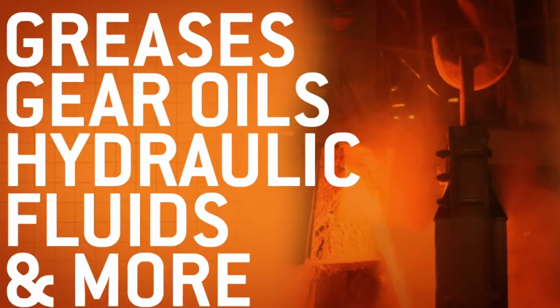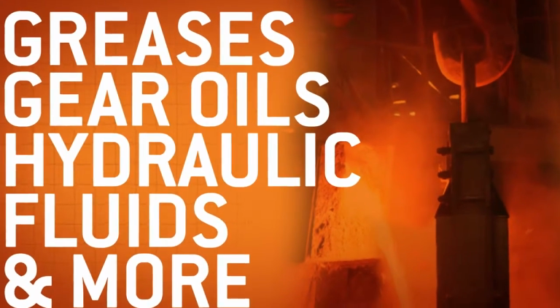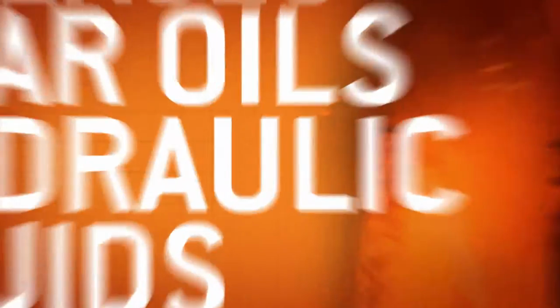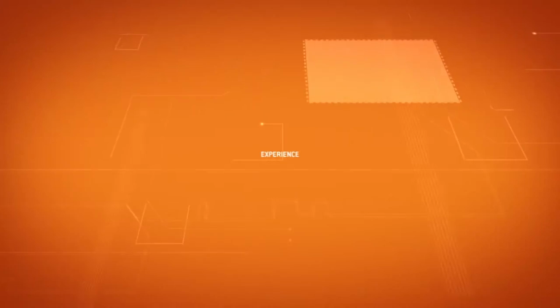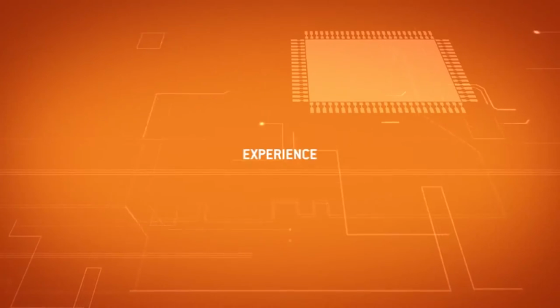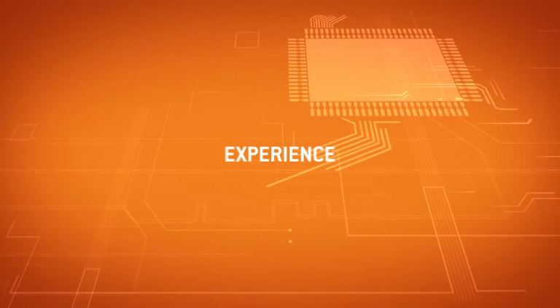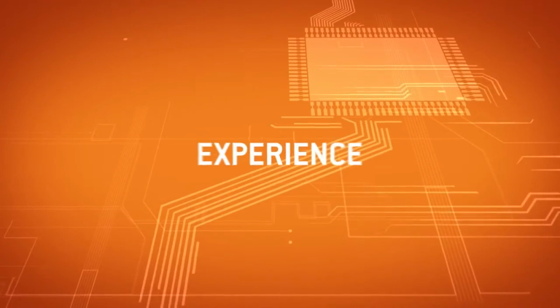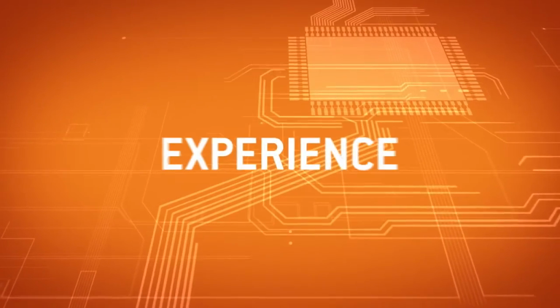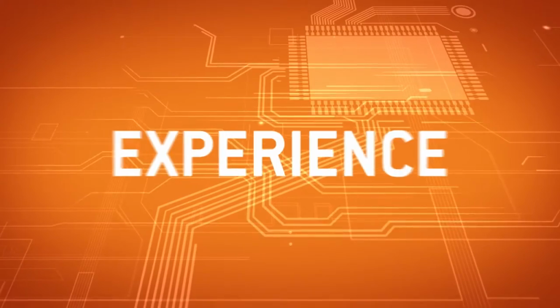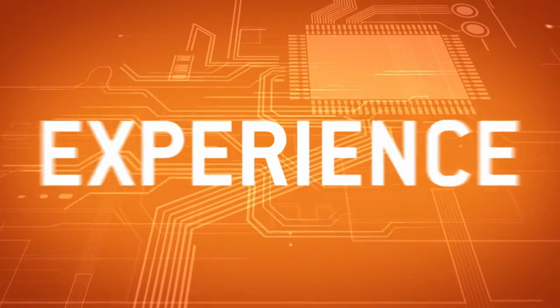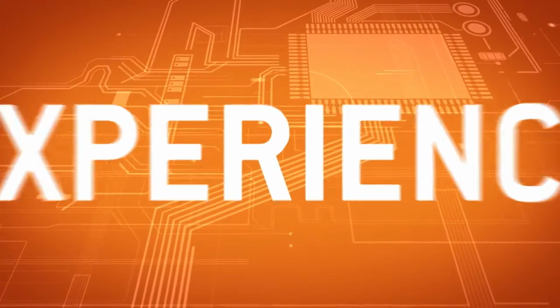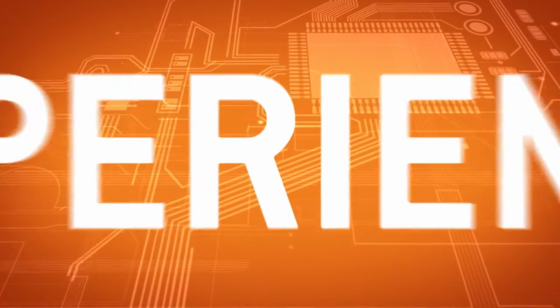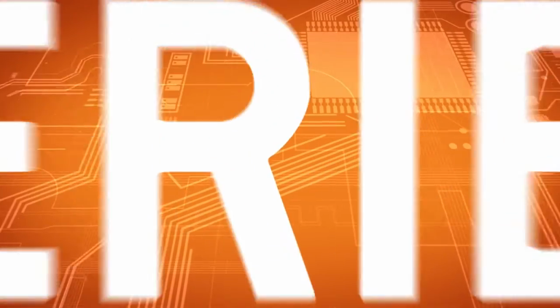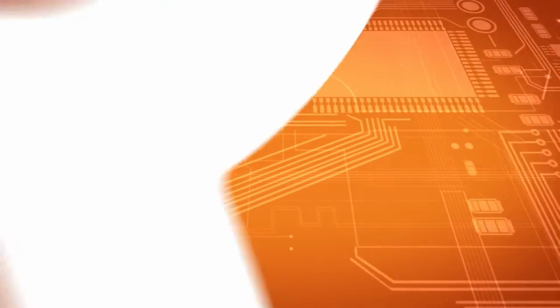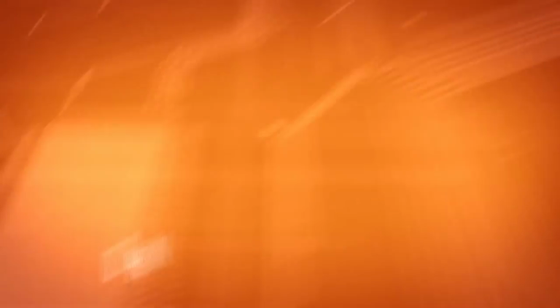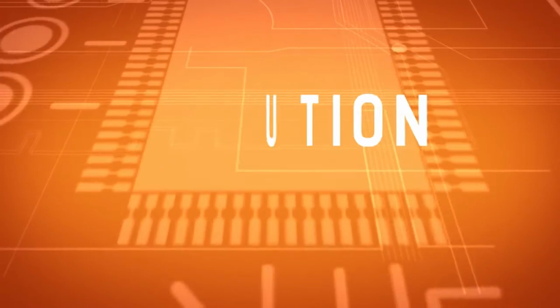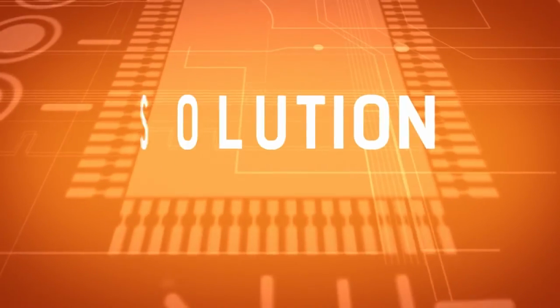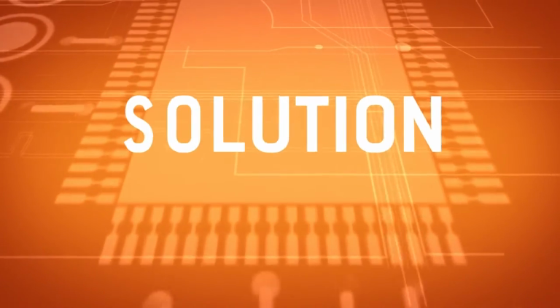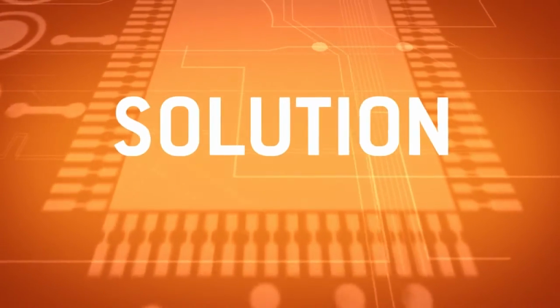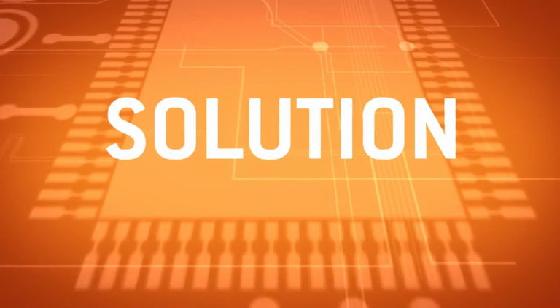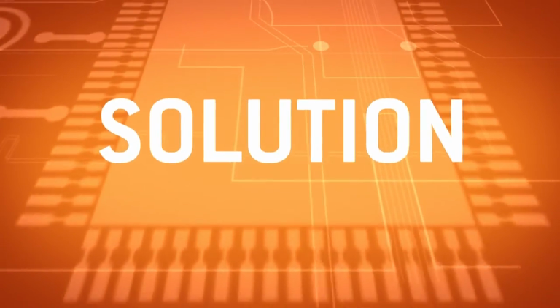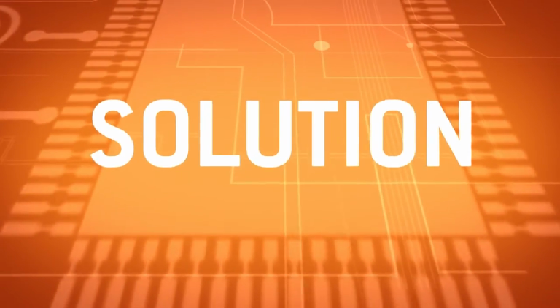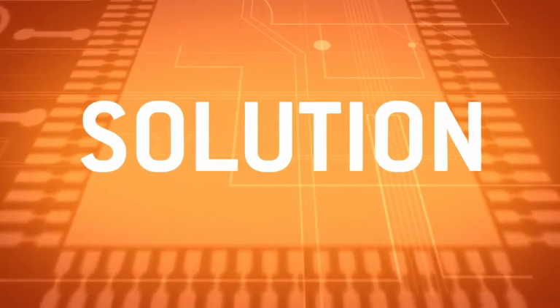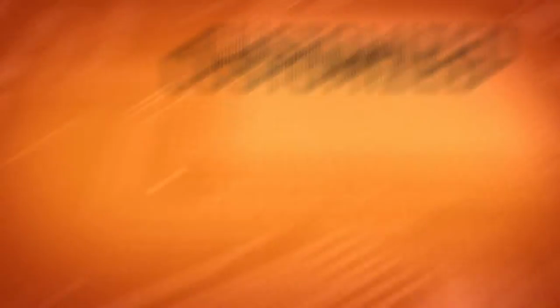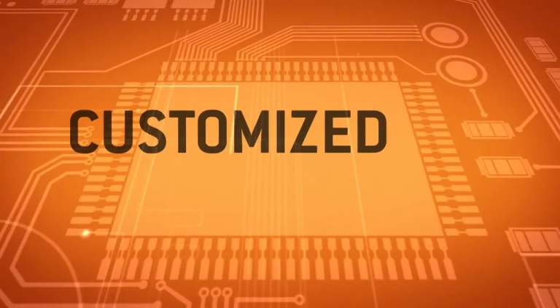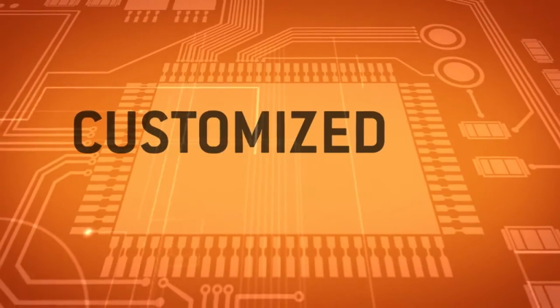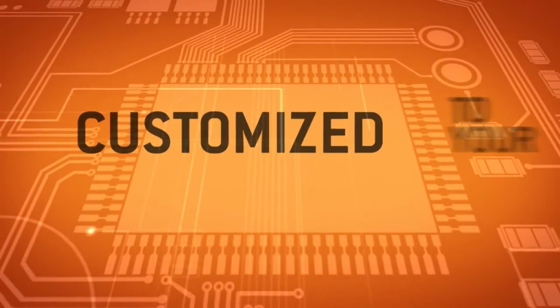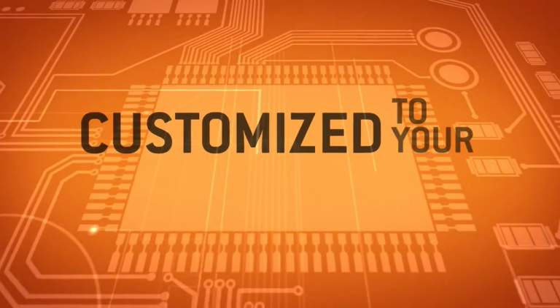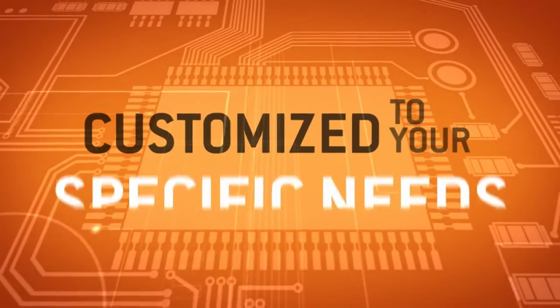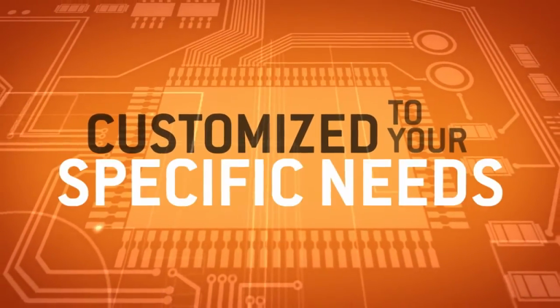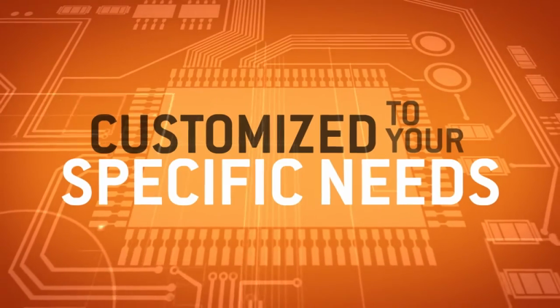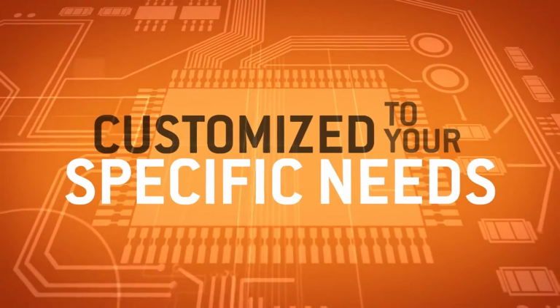We know from experience that no two operations are the same. That's why we'll create a solution that's customized to your specific needs.